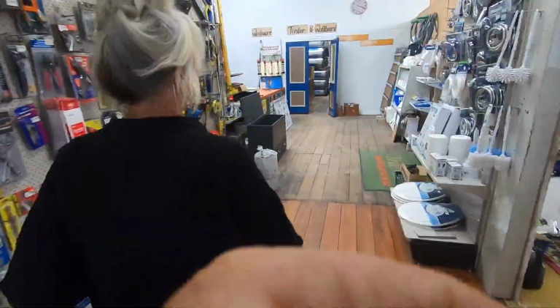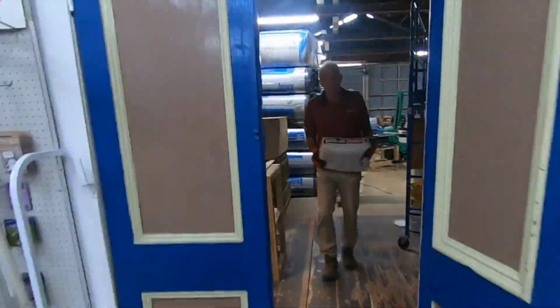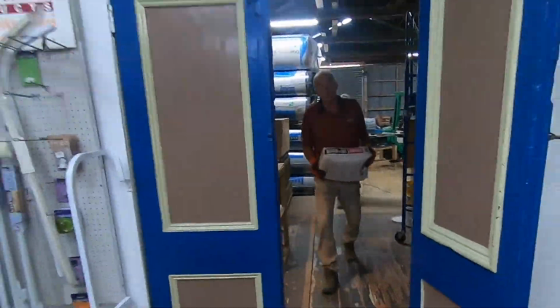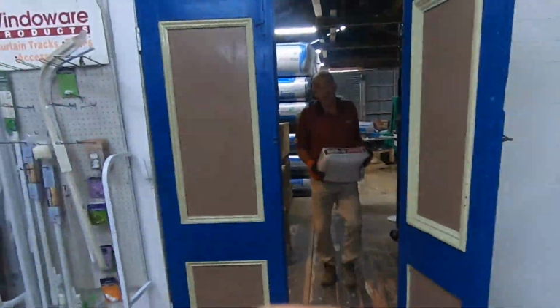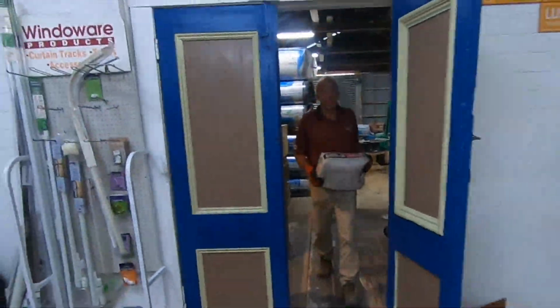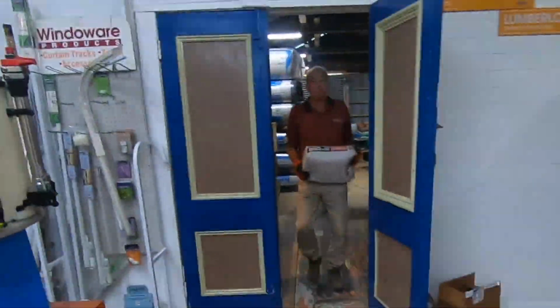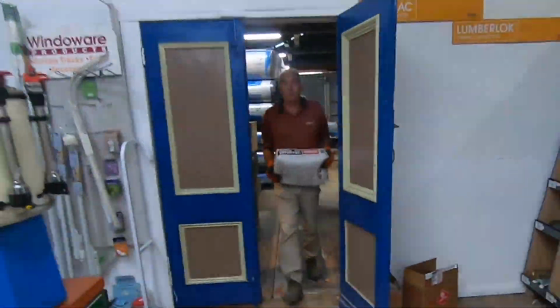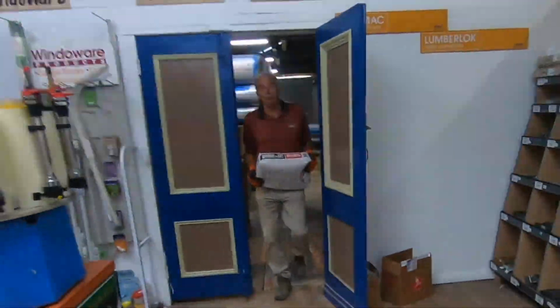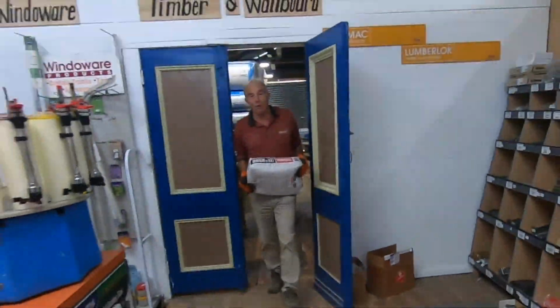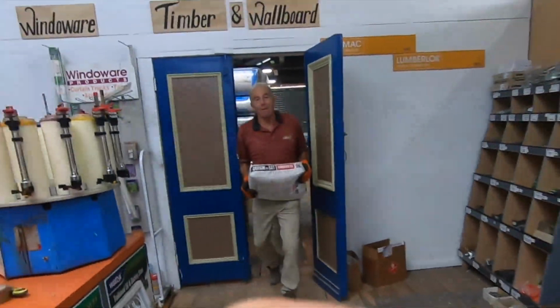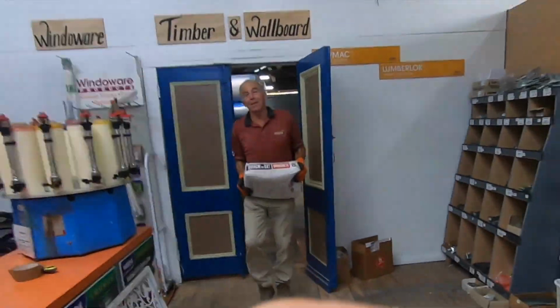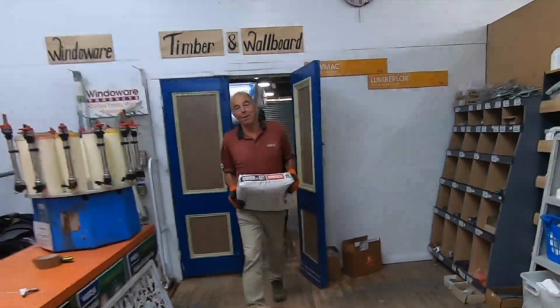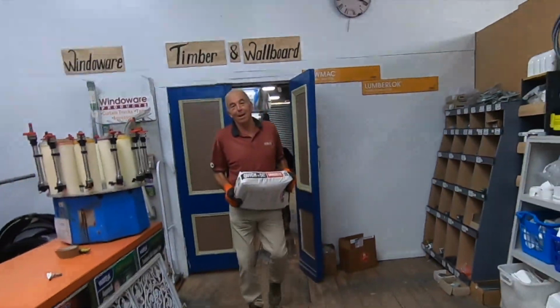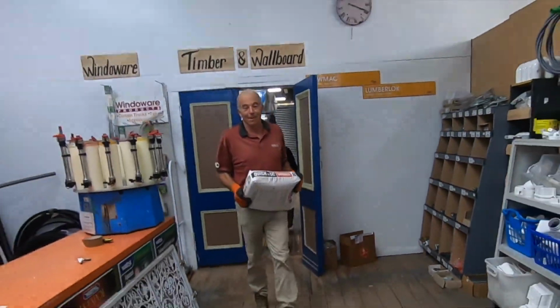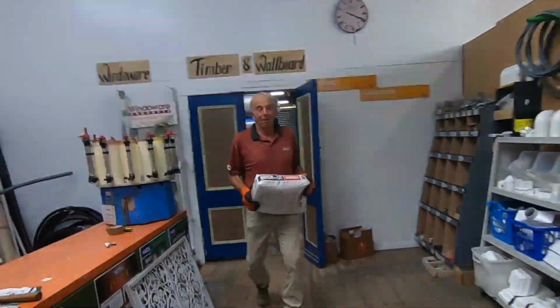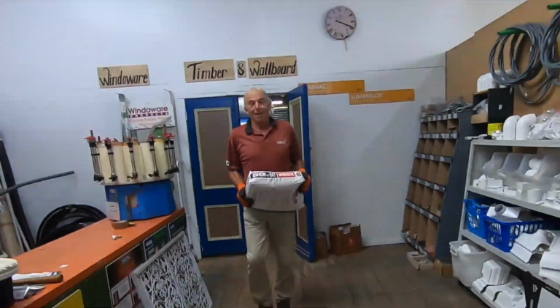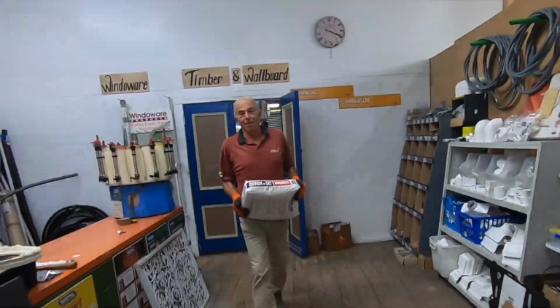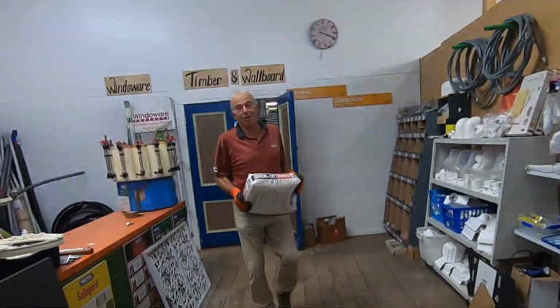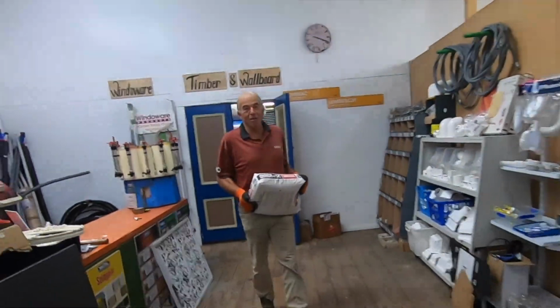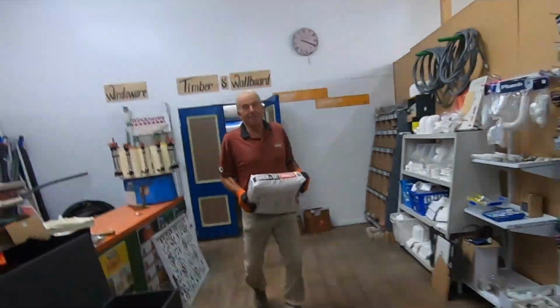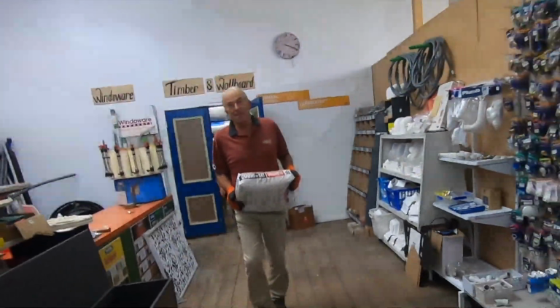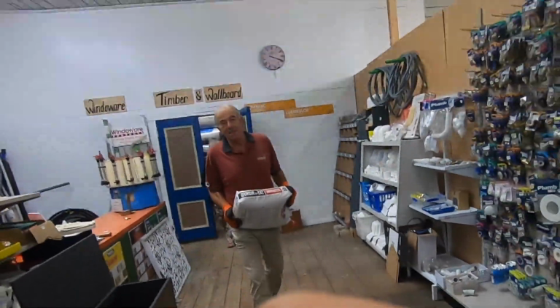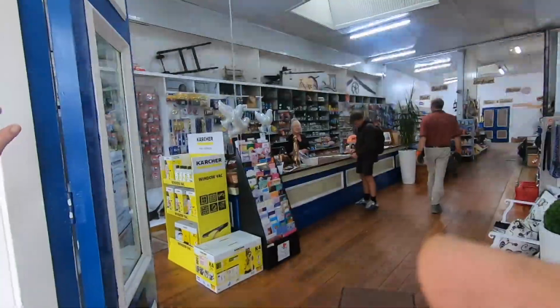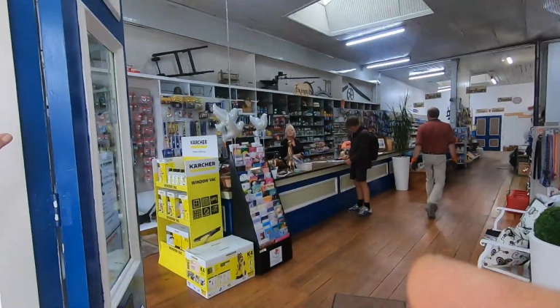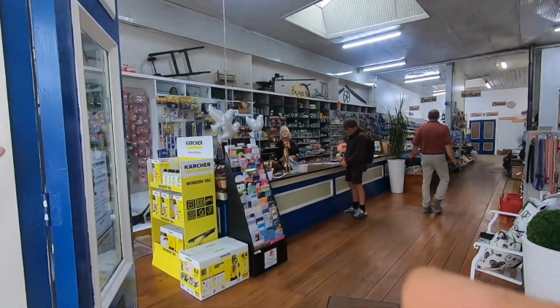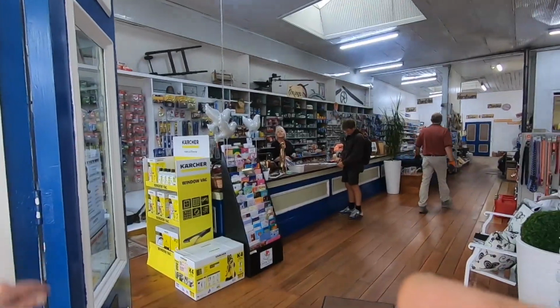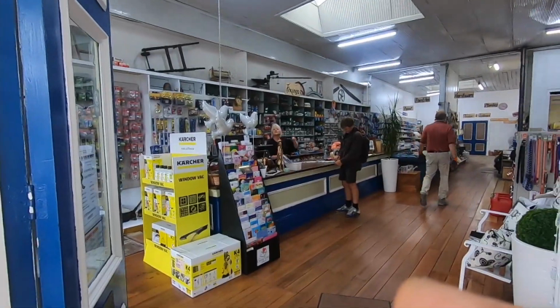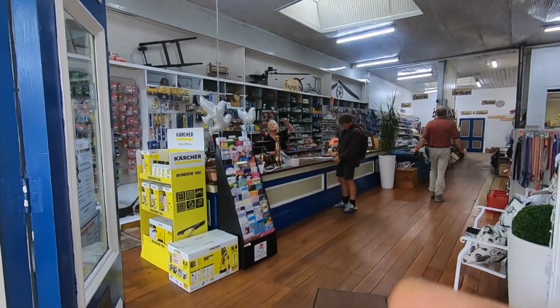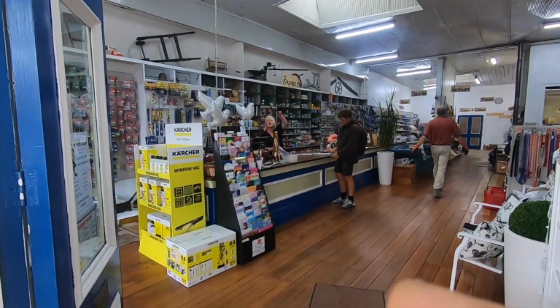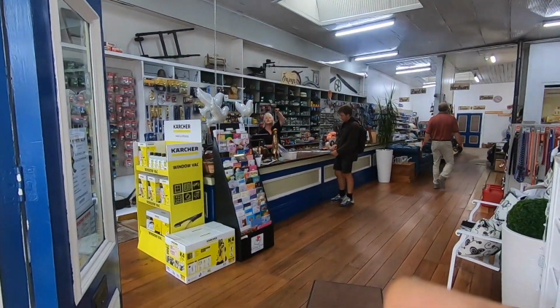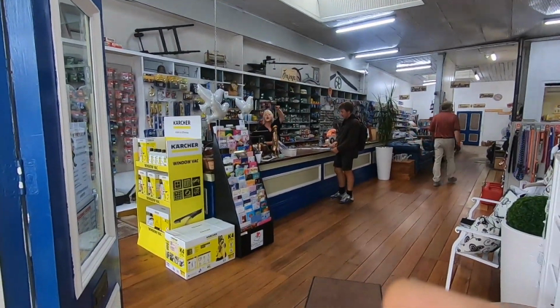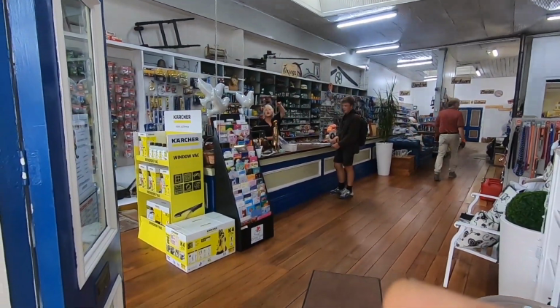This is for the customer that wouldn't drive it around to our driver. See you next time, you jerk.